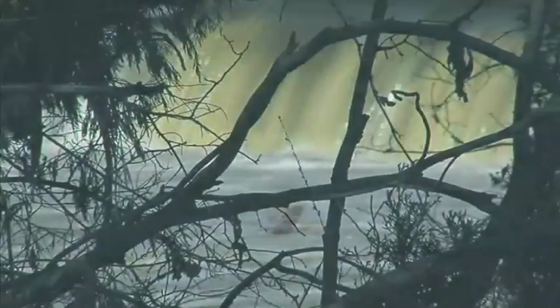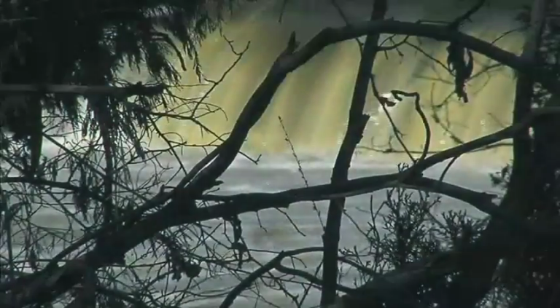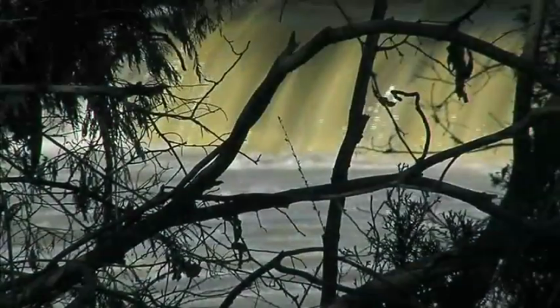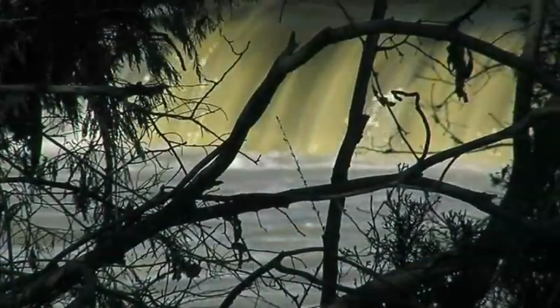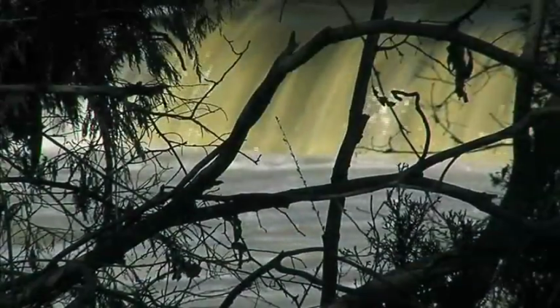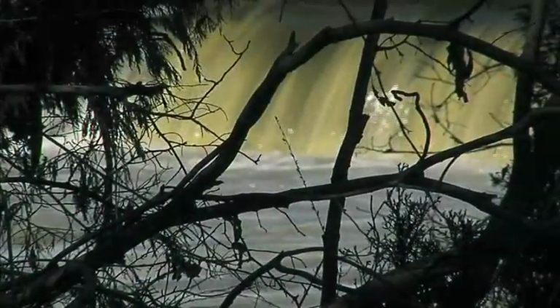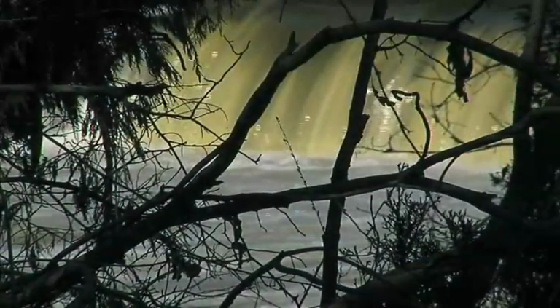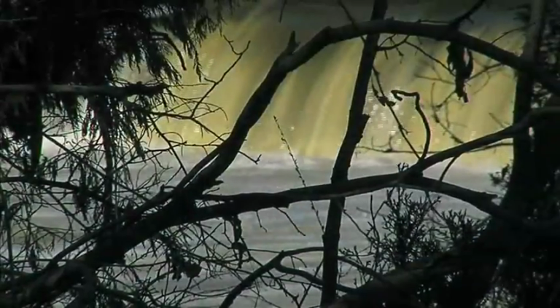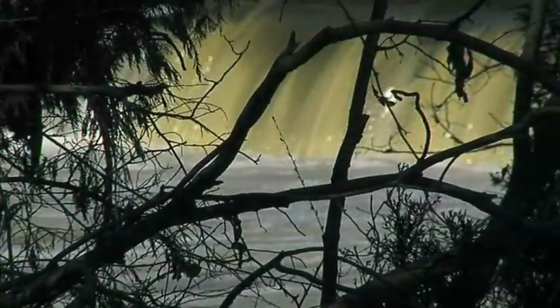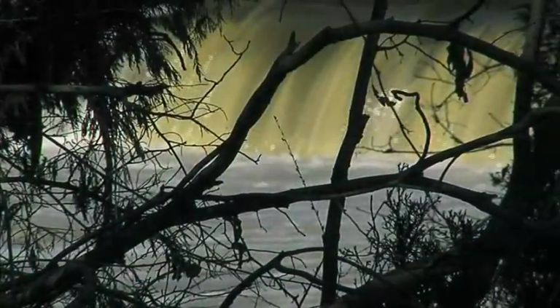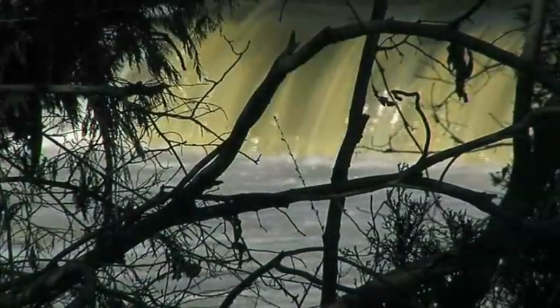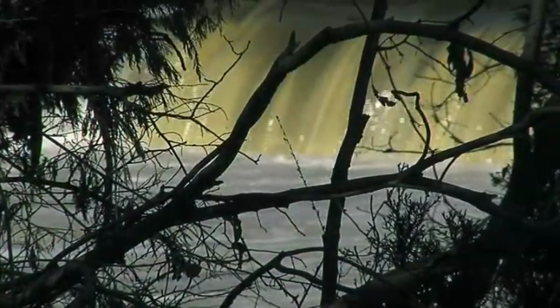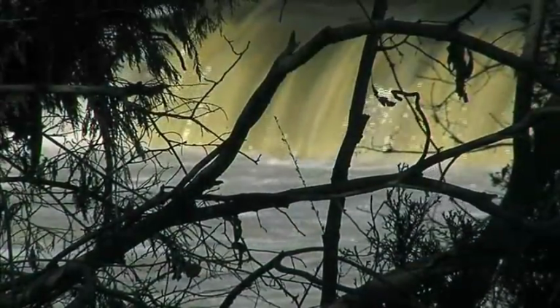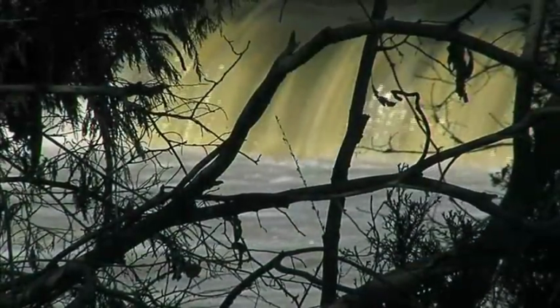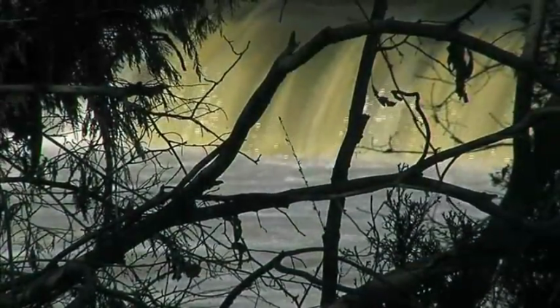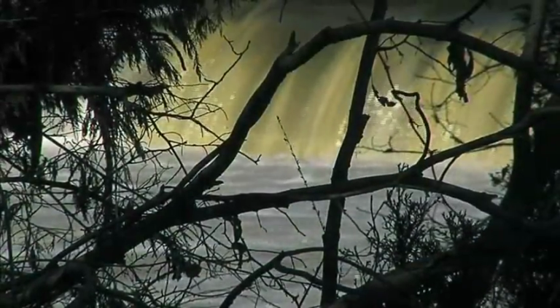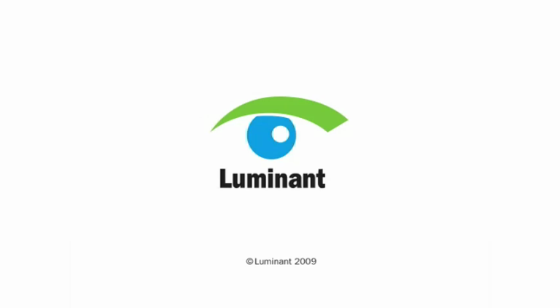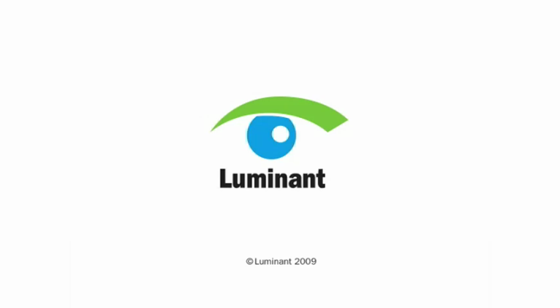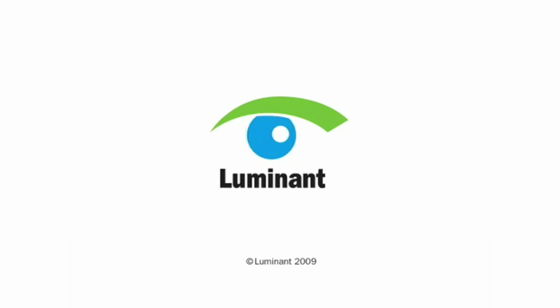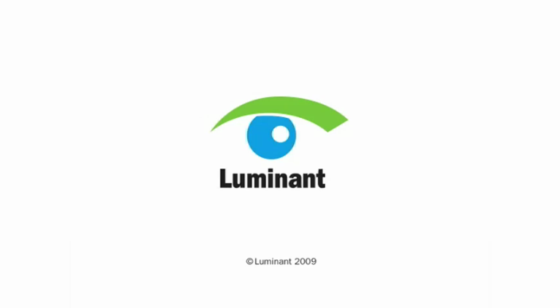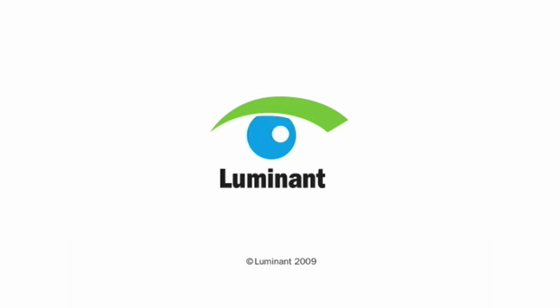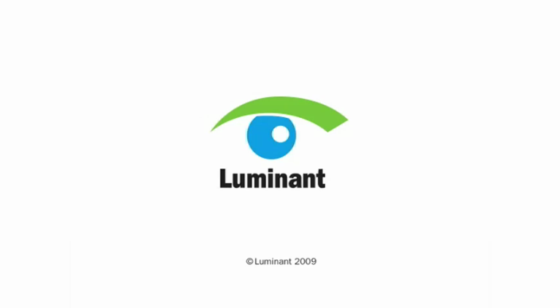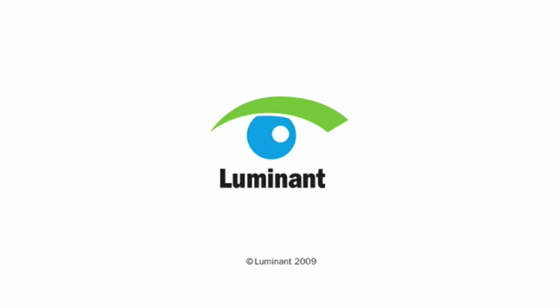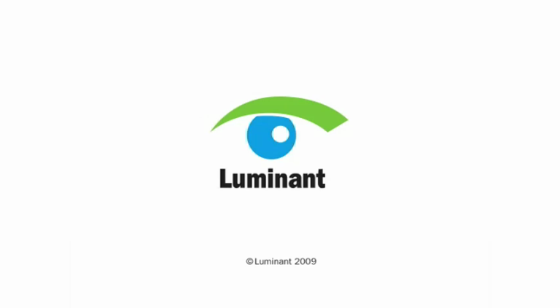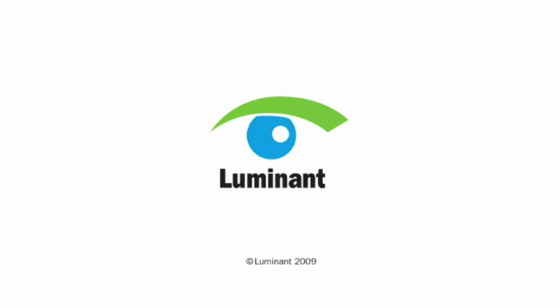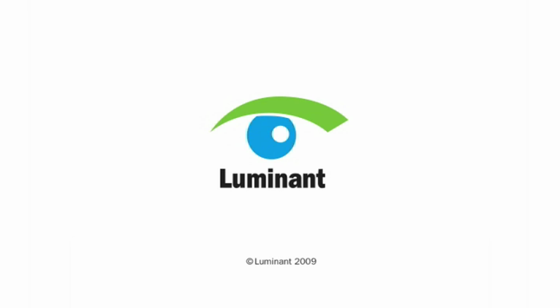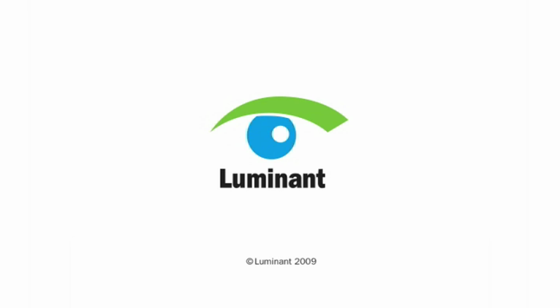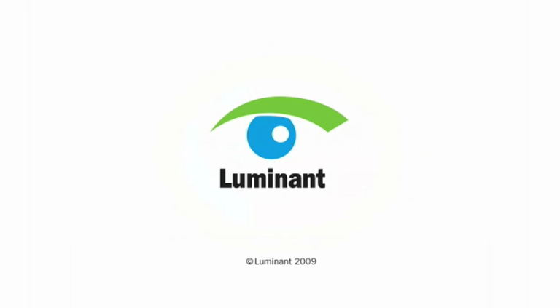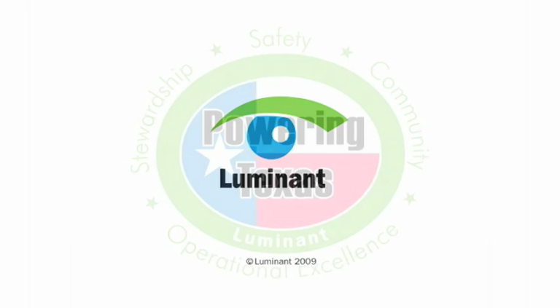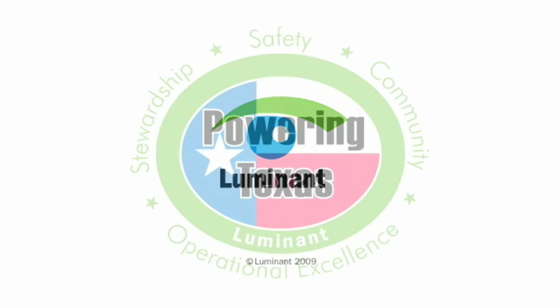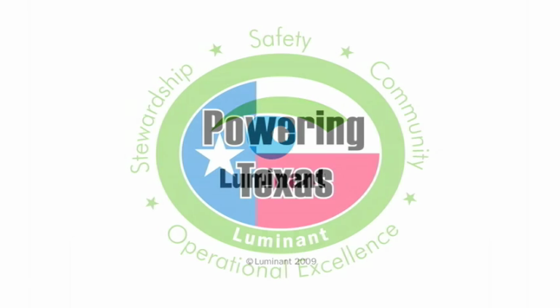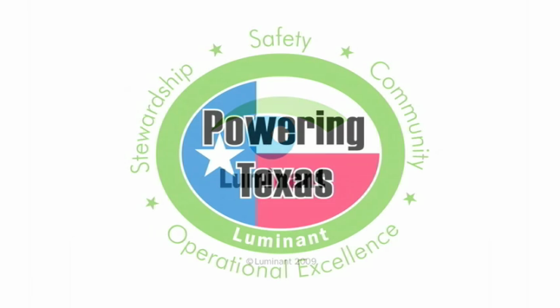Like we said, going with the green flow. For I Own Luminant, for Martin Lake, I'm Ashley Motz.